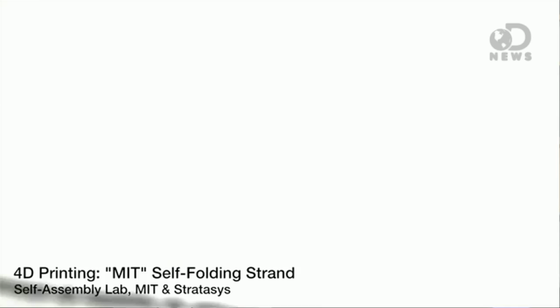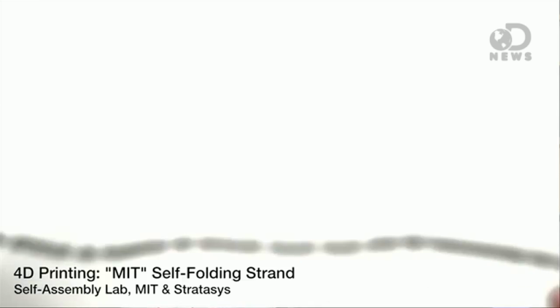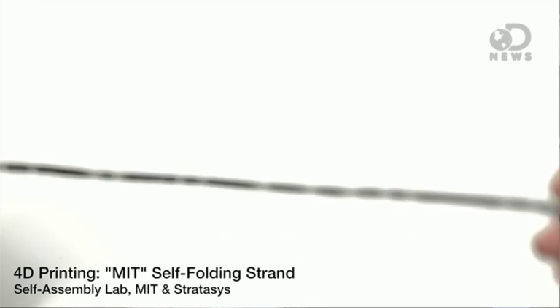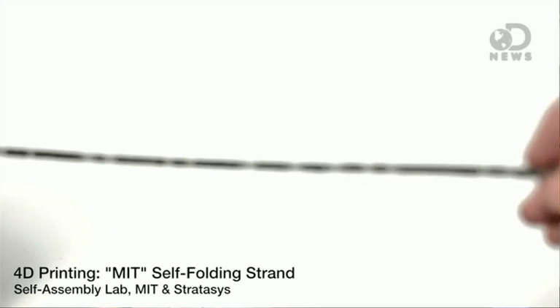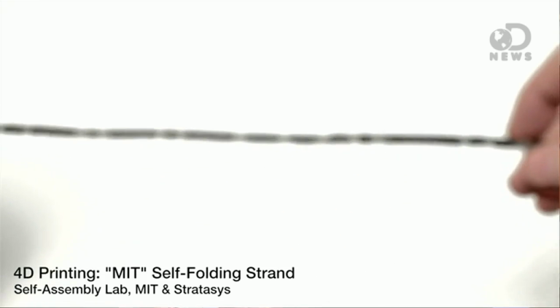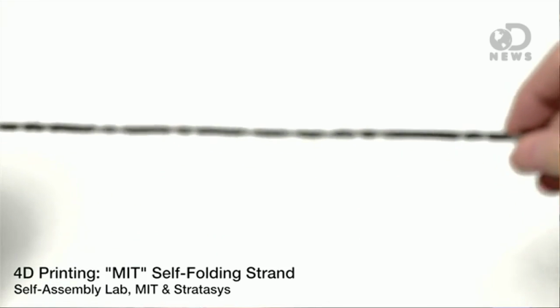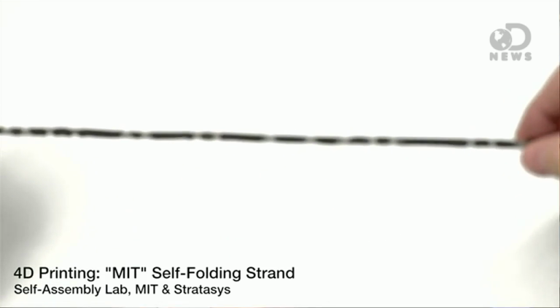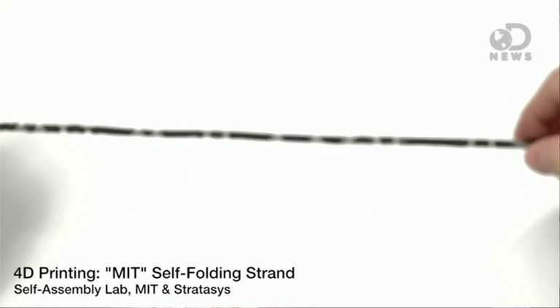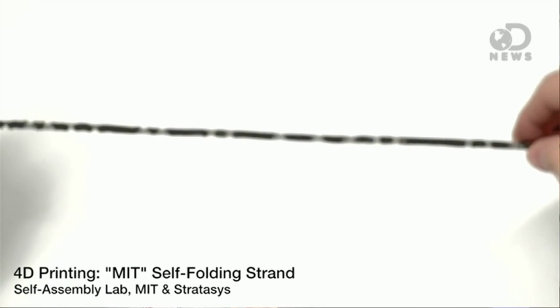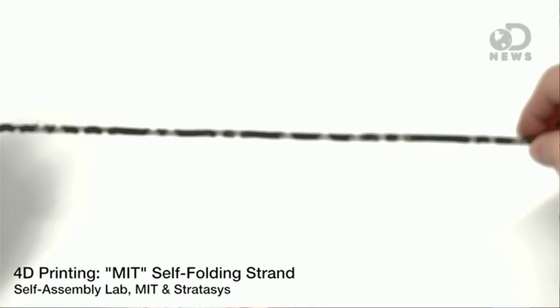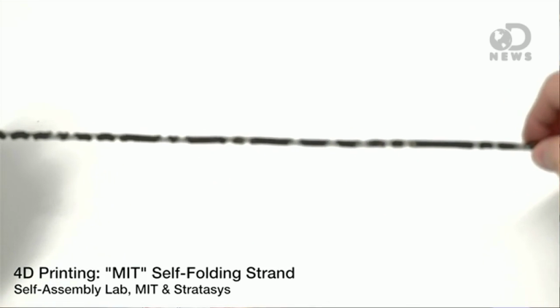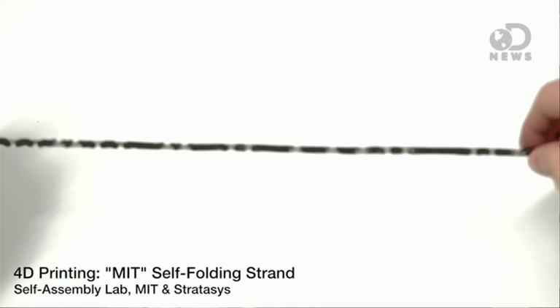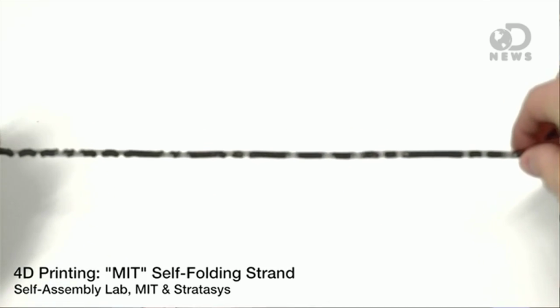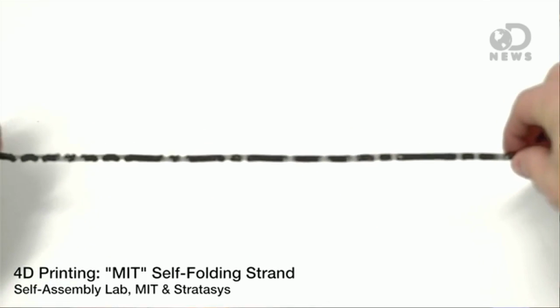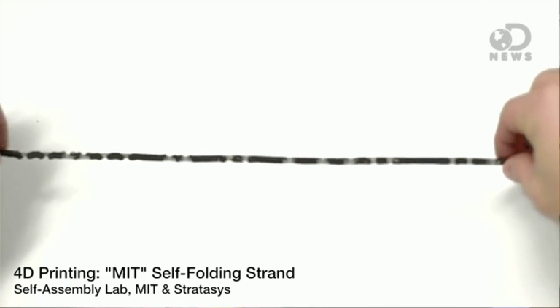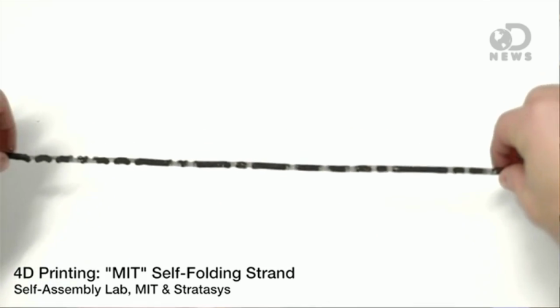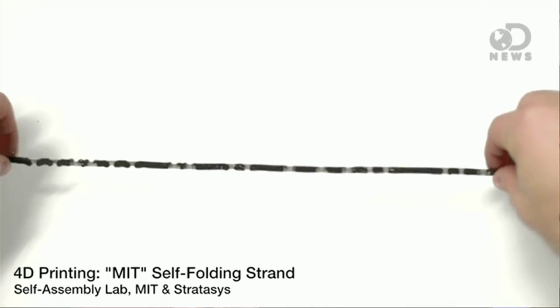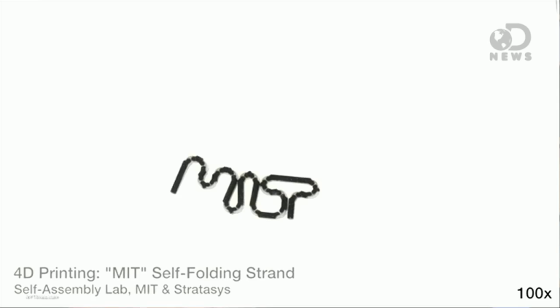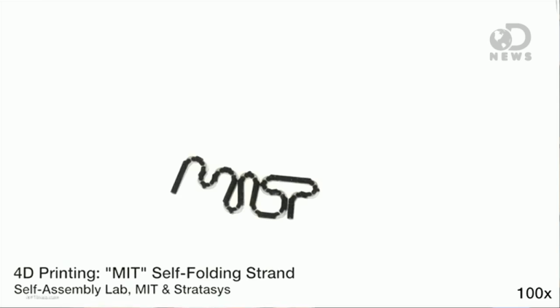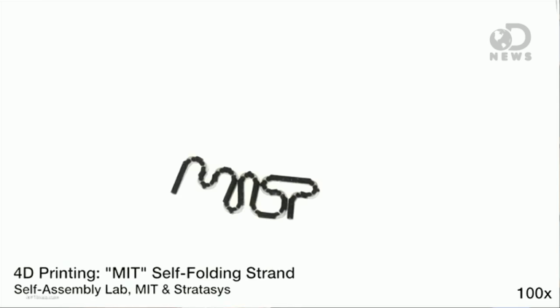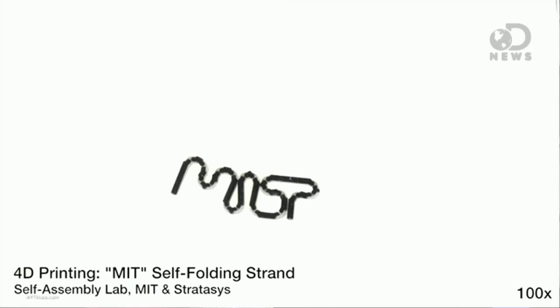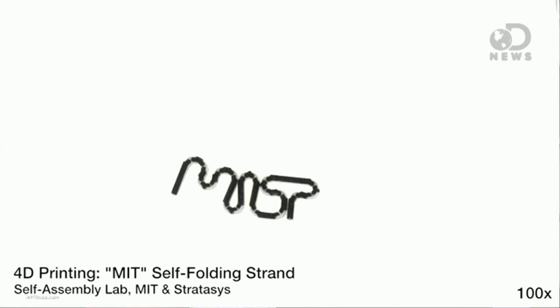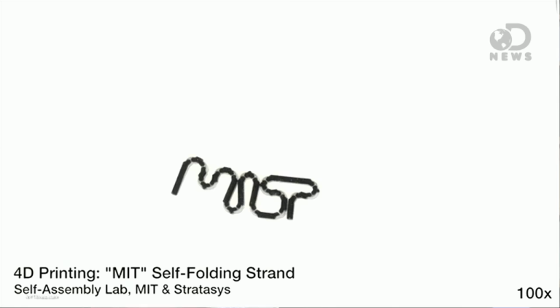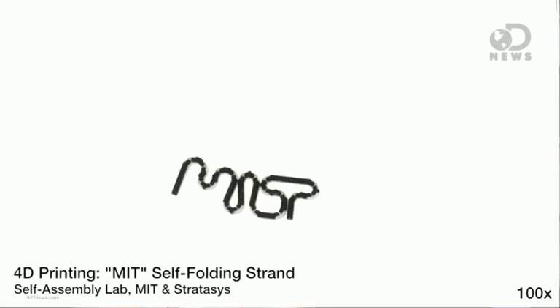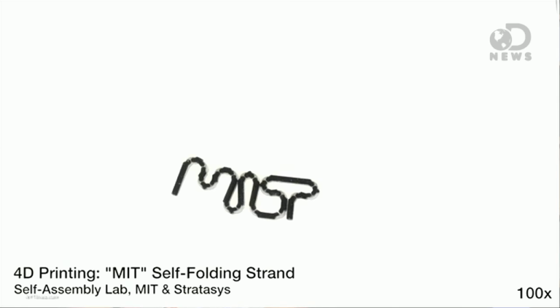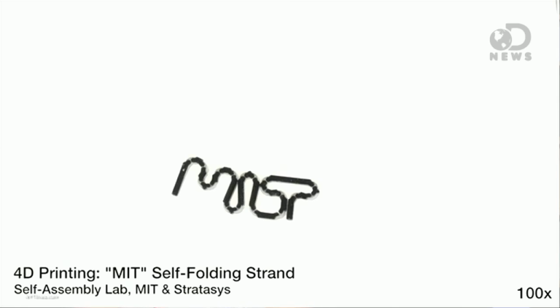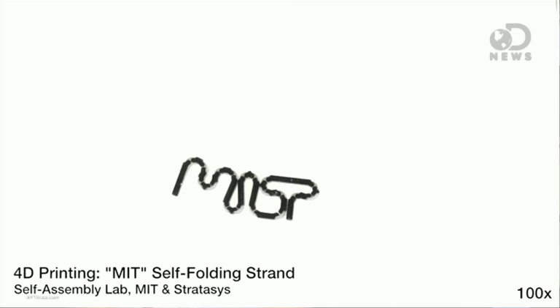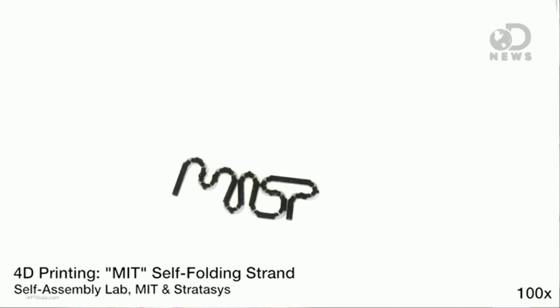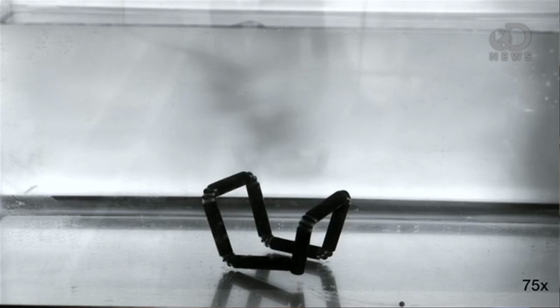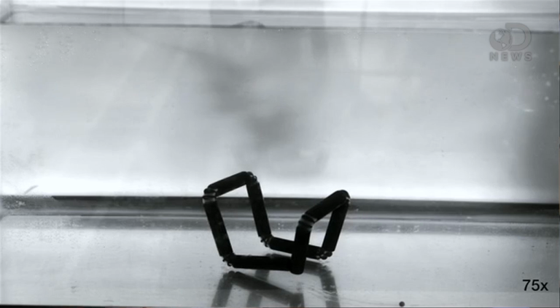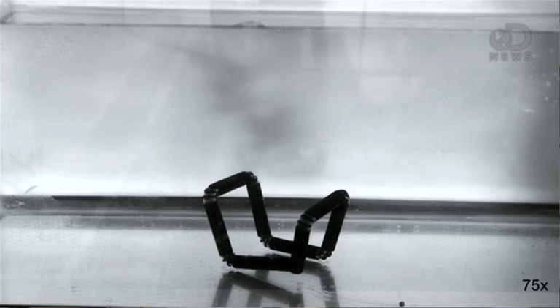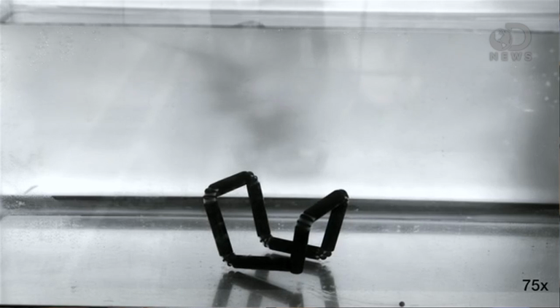Right now it only makes two tiny objects — one that spells out MIT, and one that makes a little cube.